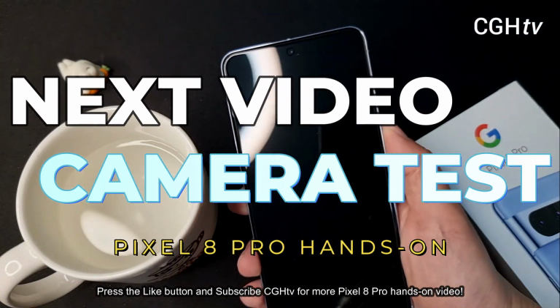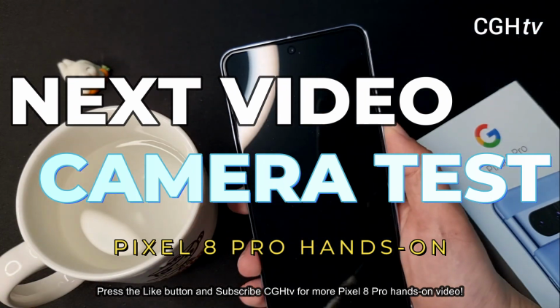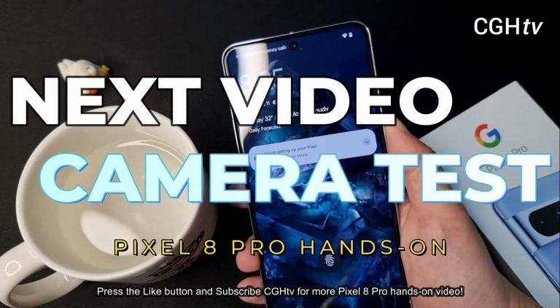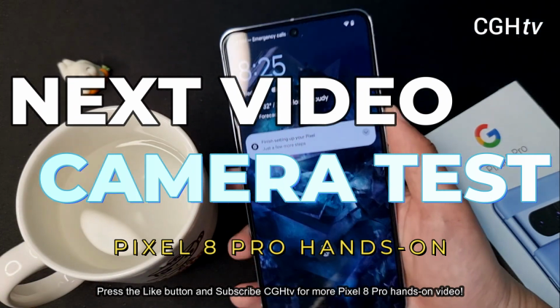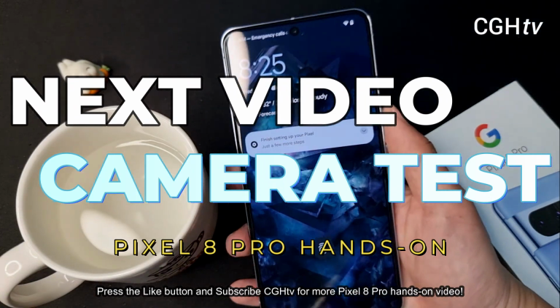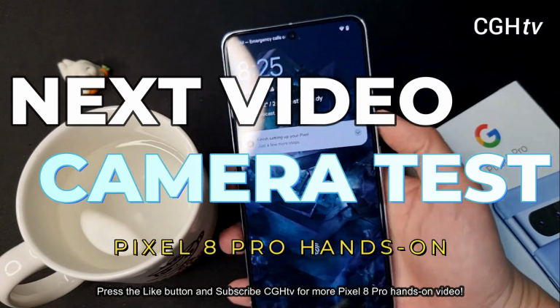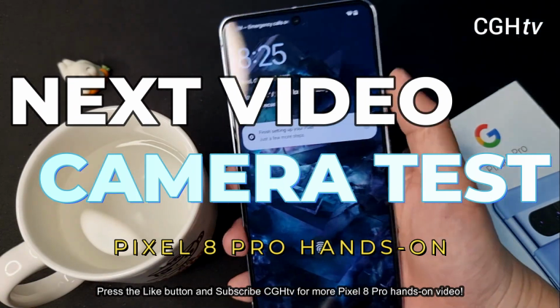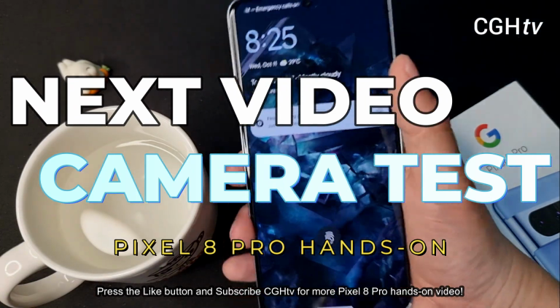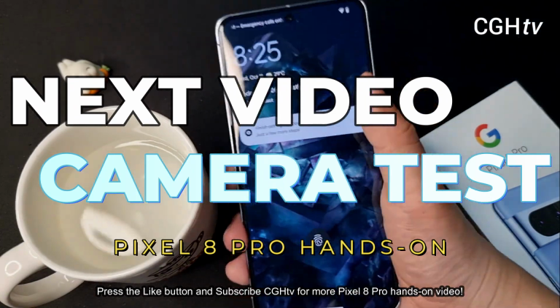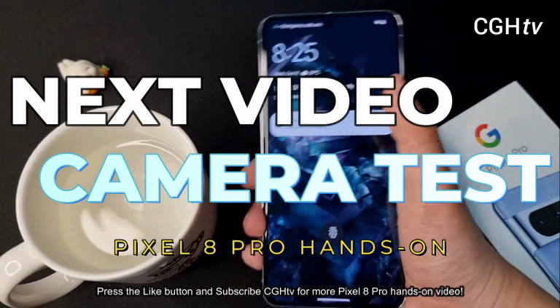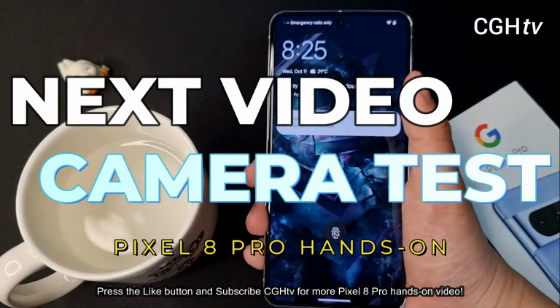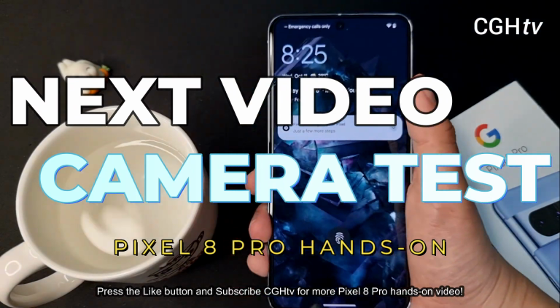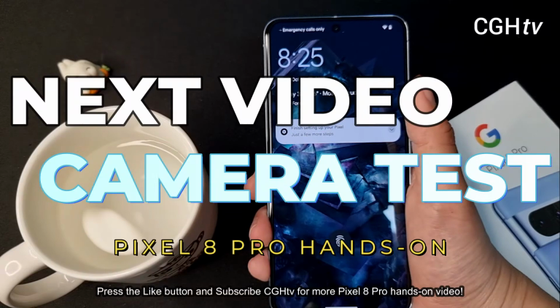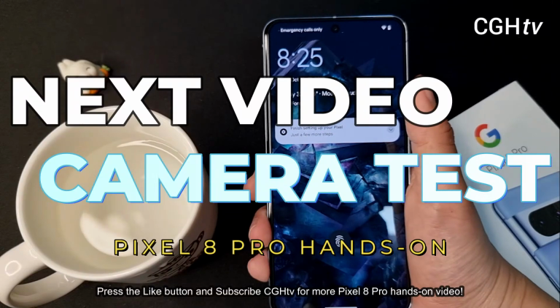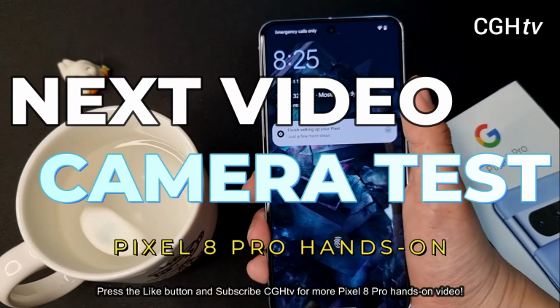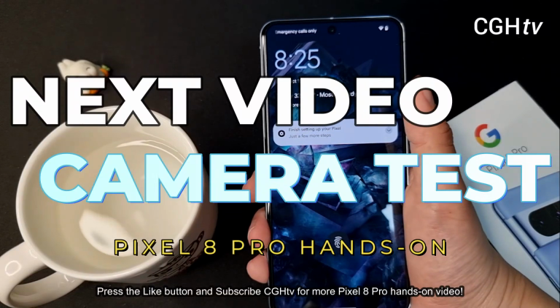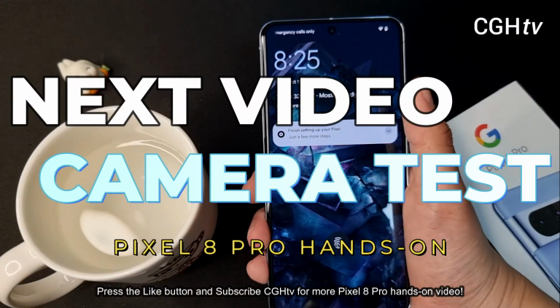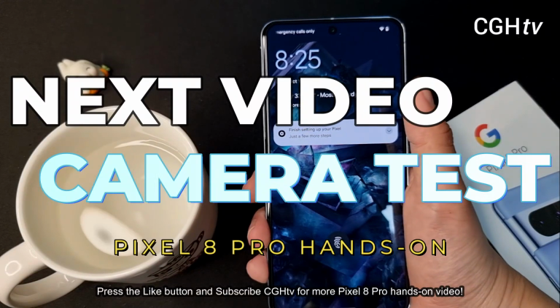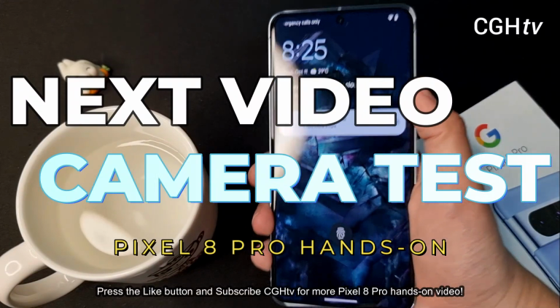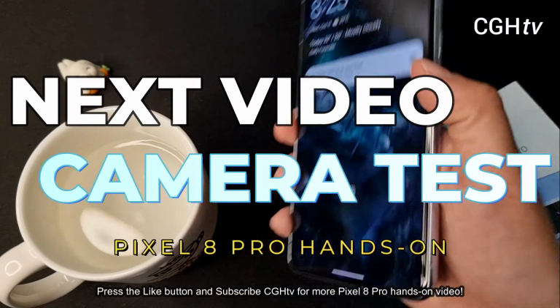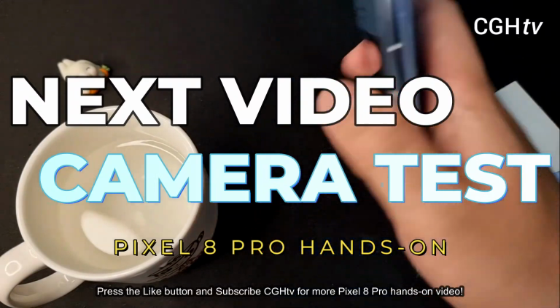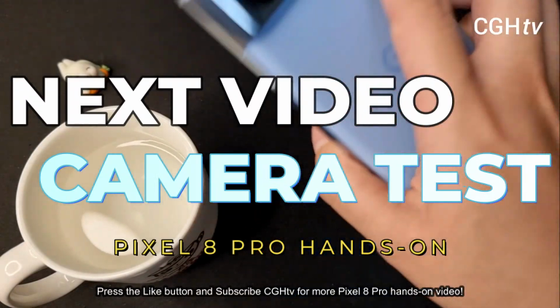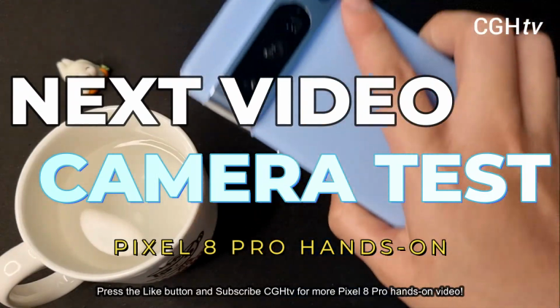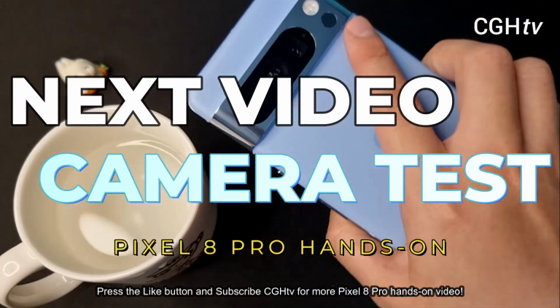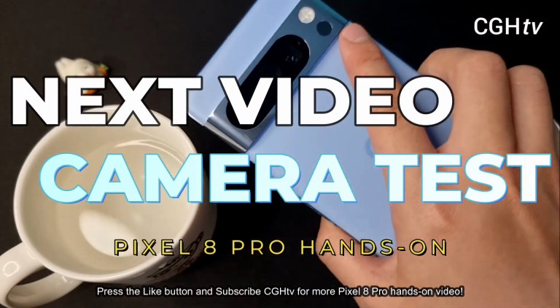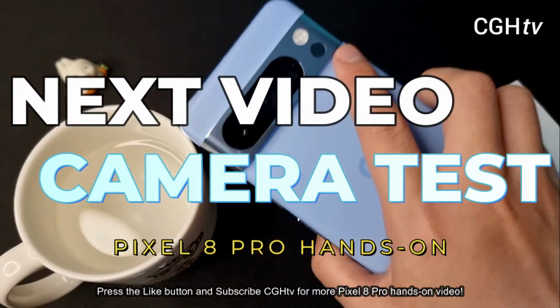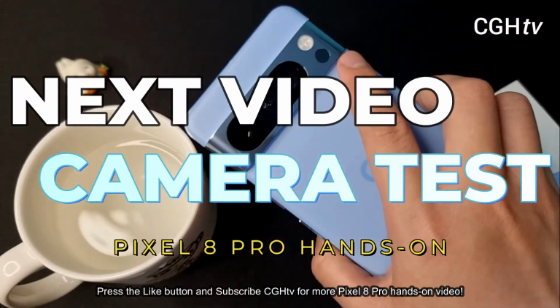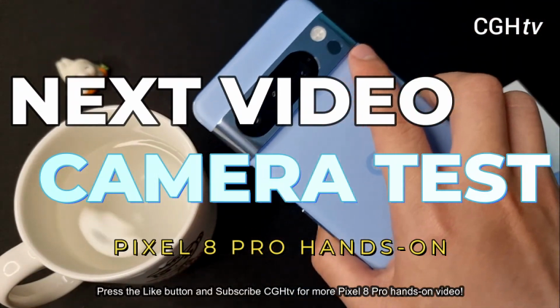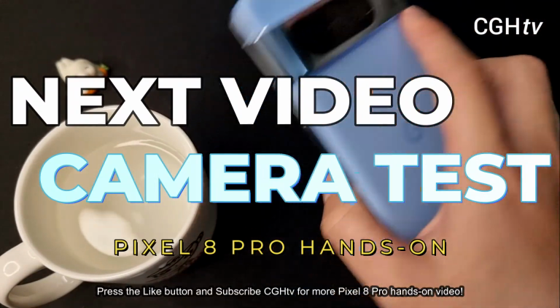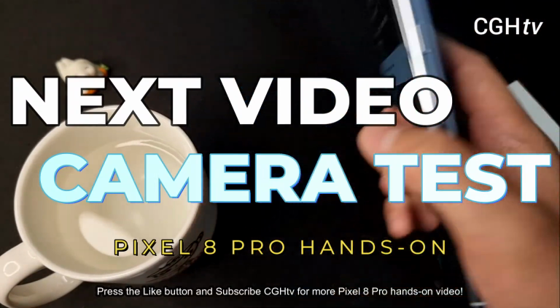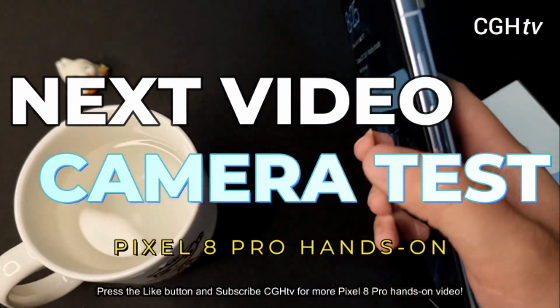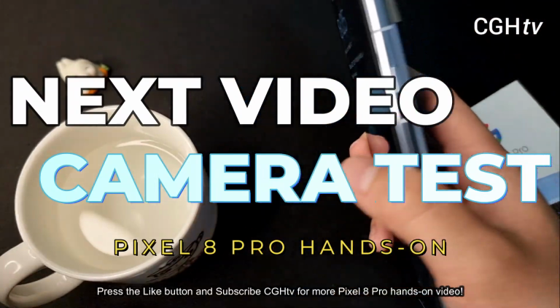So far I feel that the phone is really good. Good job Google. Ouch.